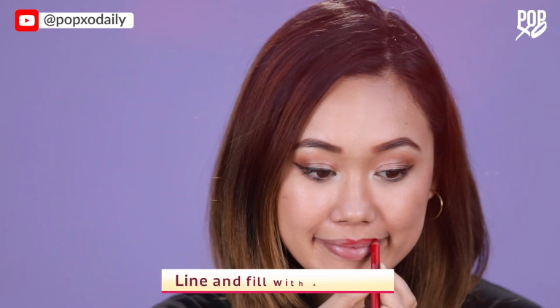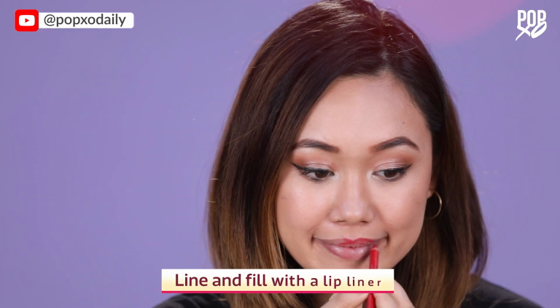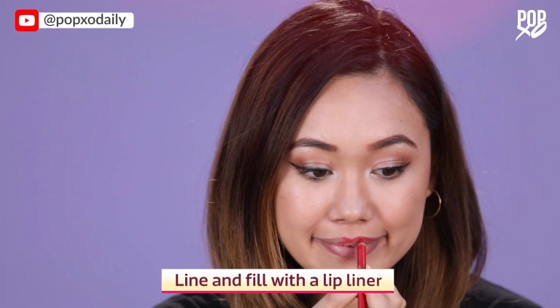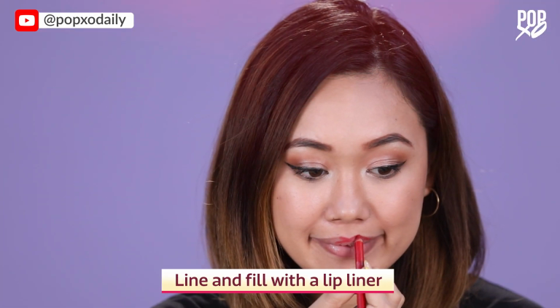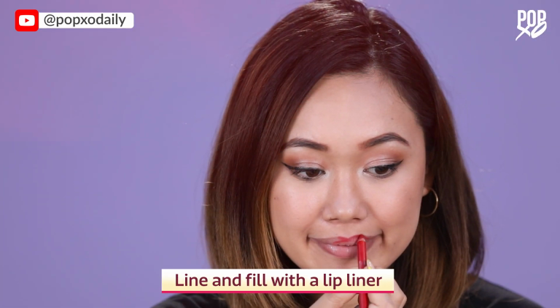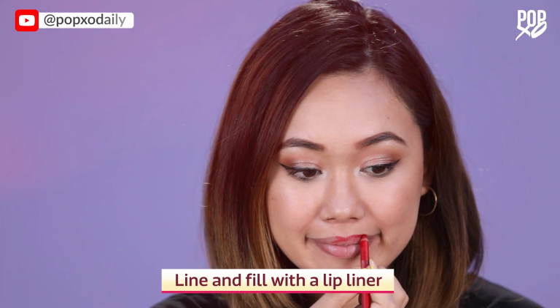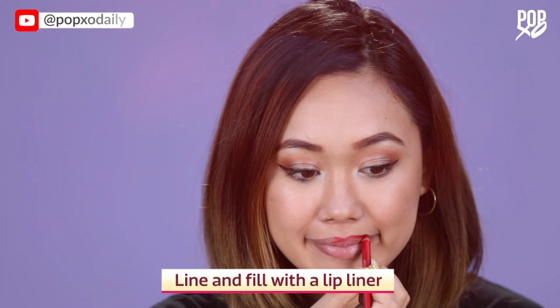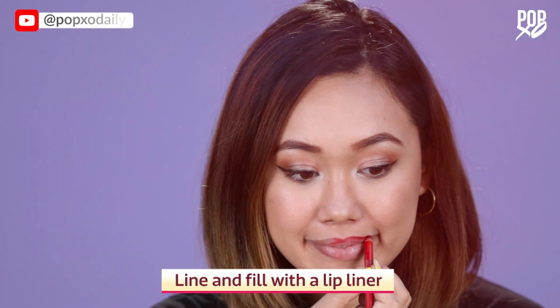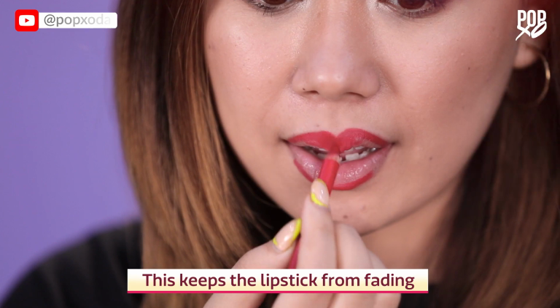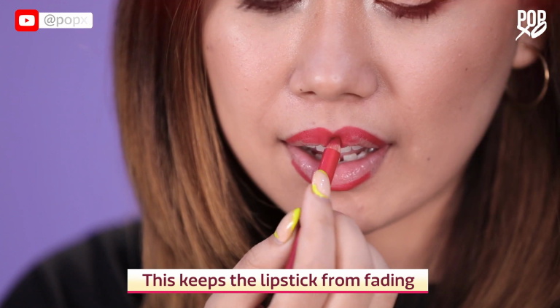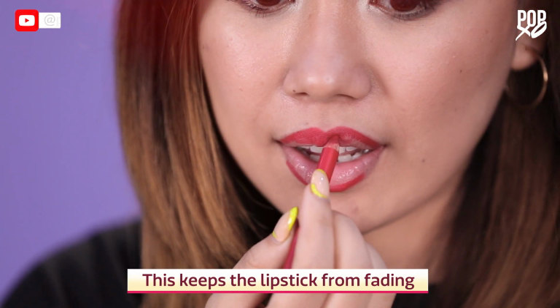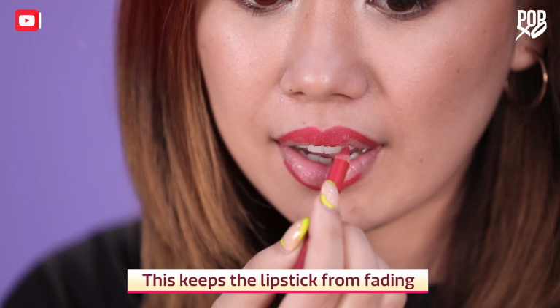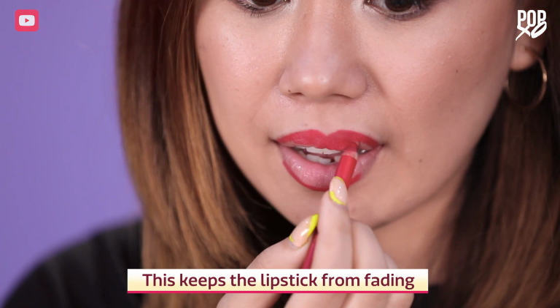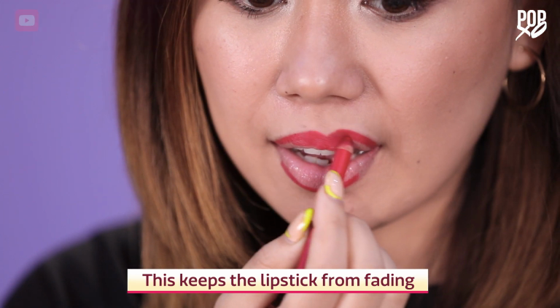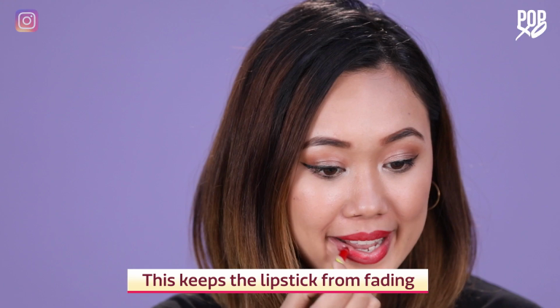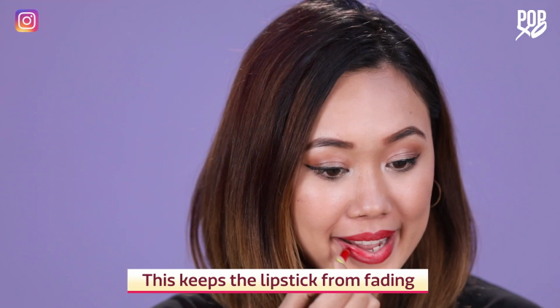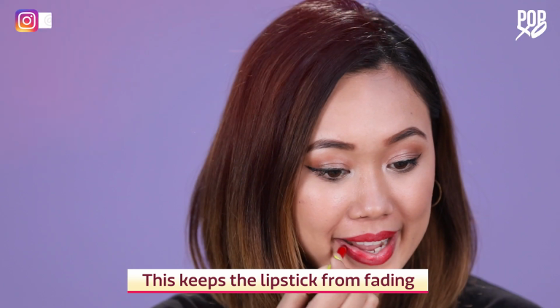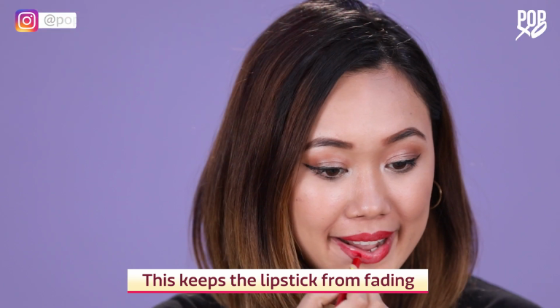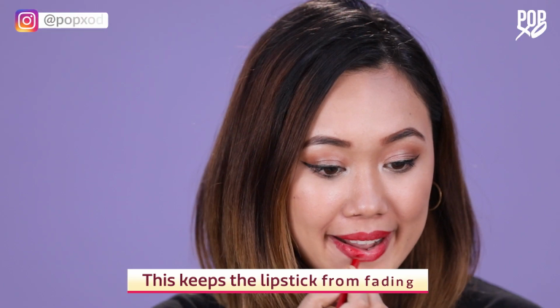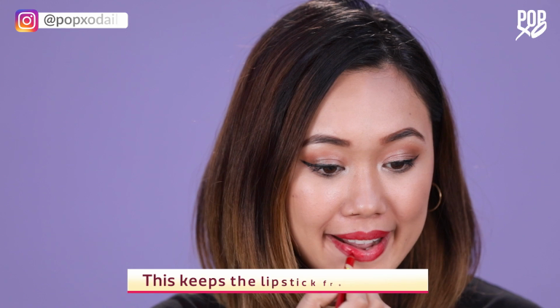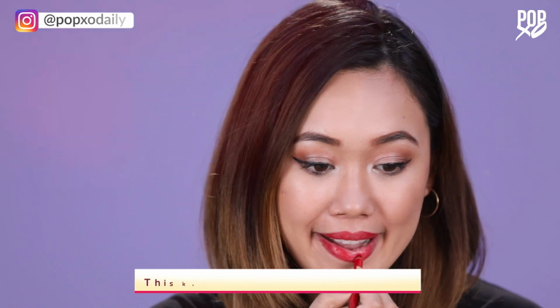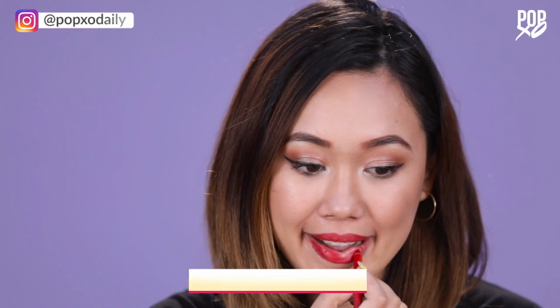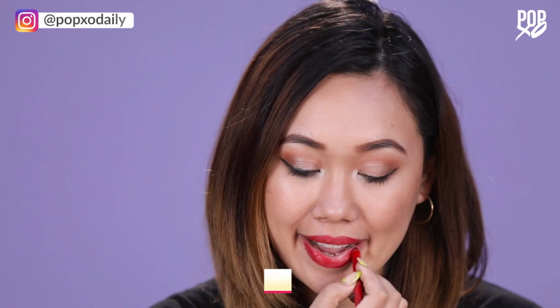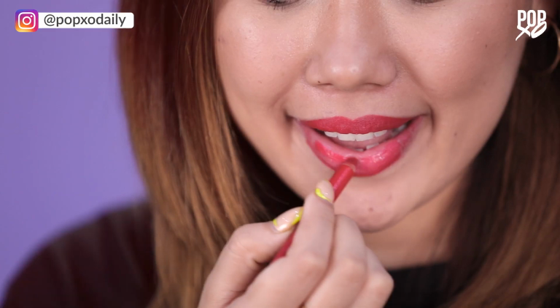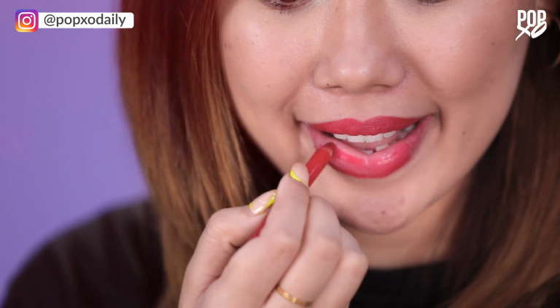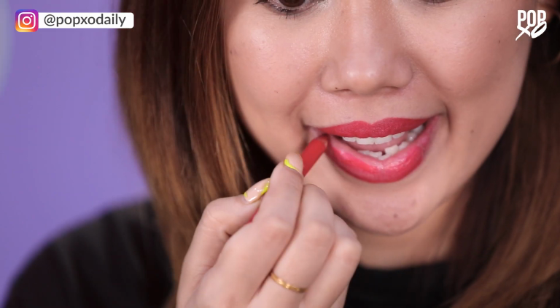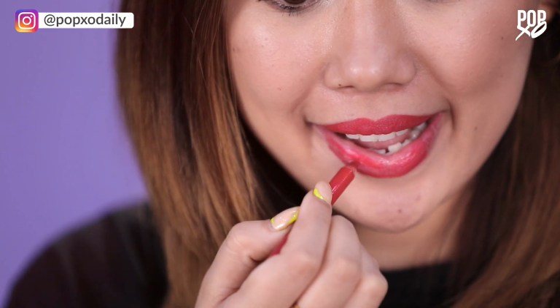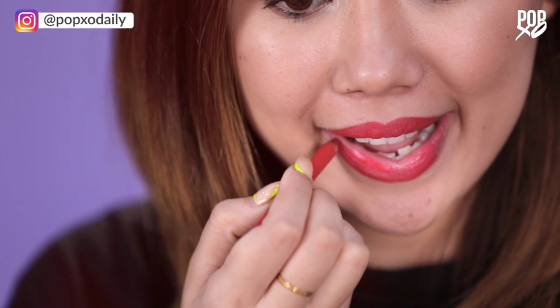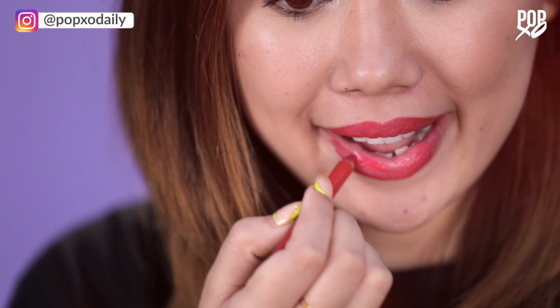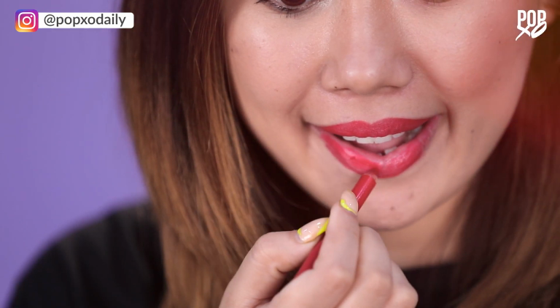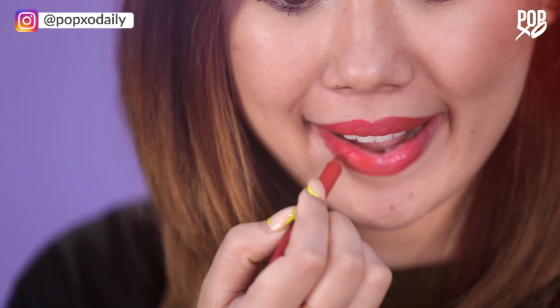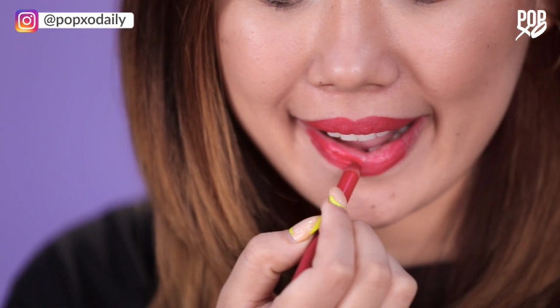Lining your lips with a lip liner keeps it from fading. Line and fill your lips completely with a lip liner before applying lipstick.